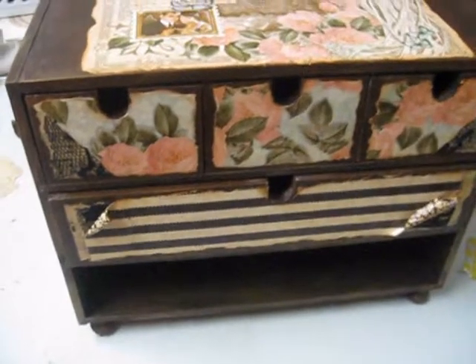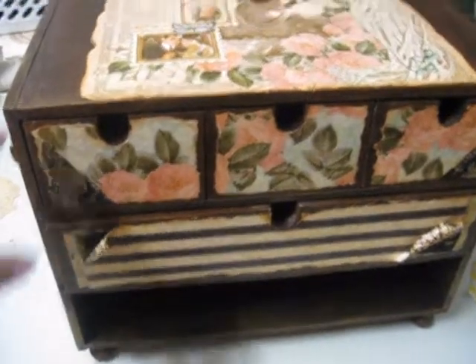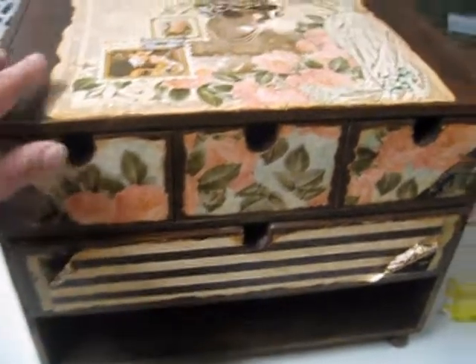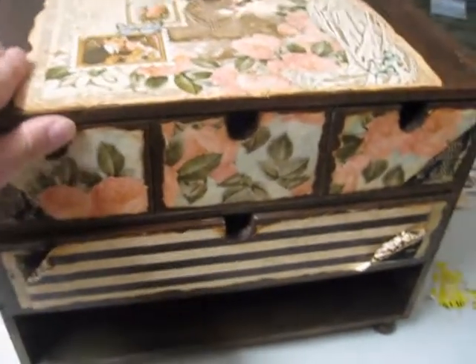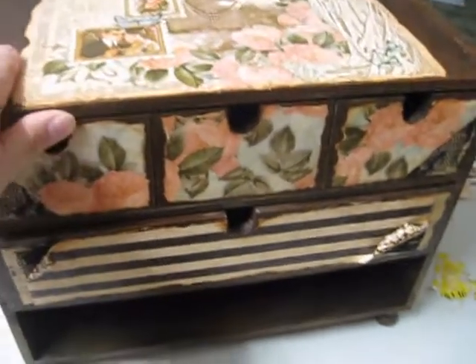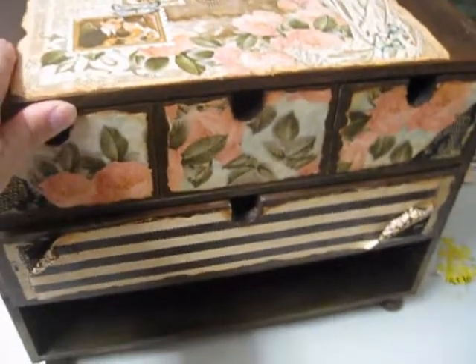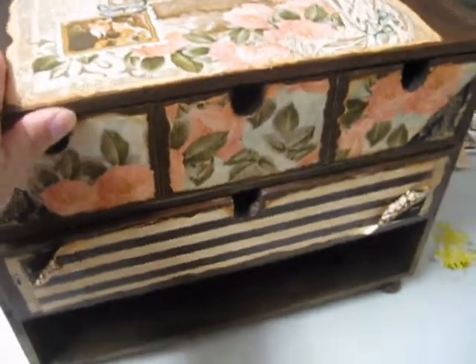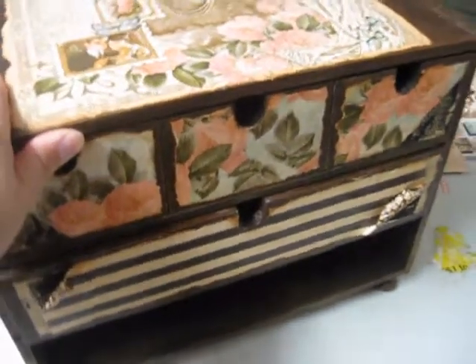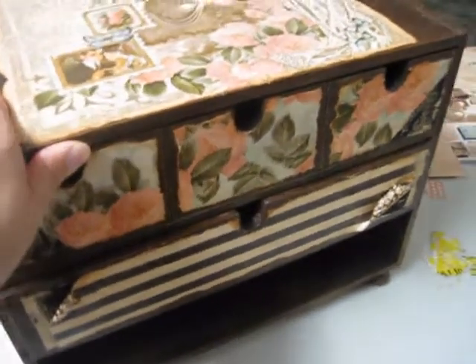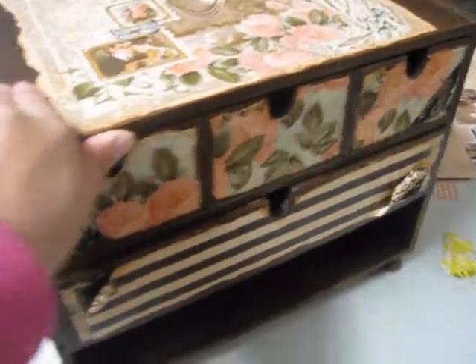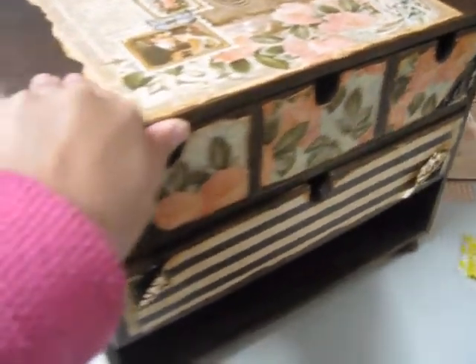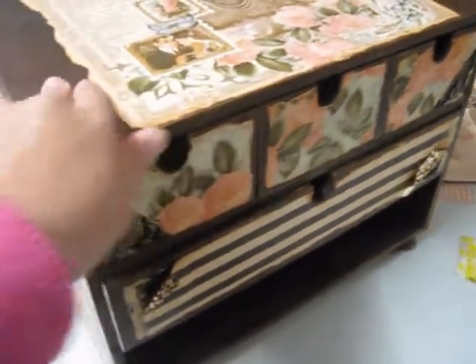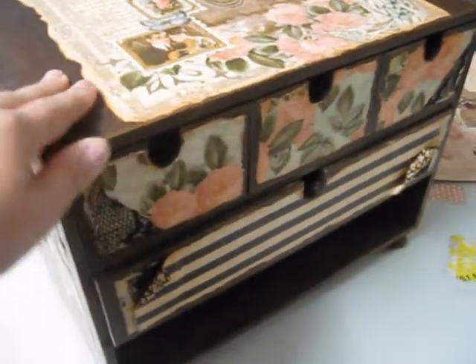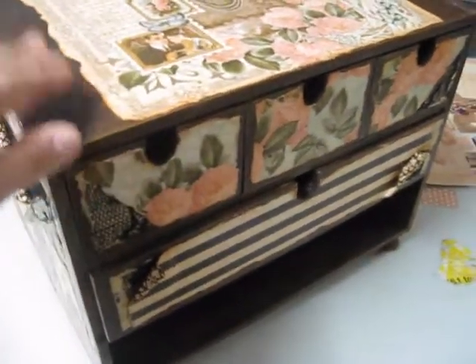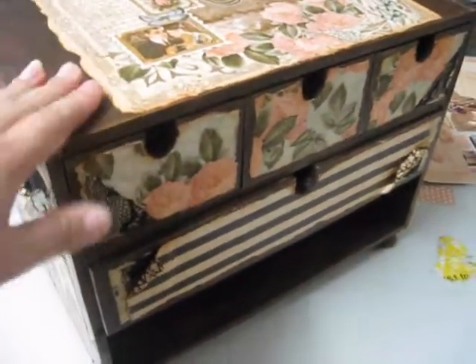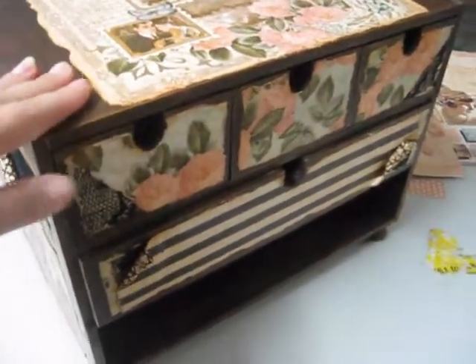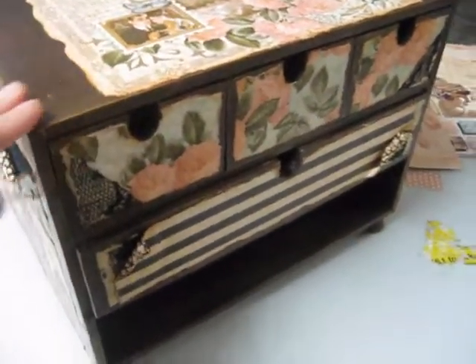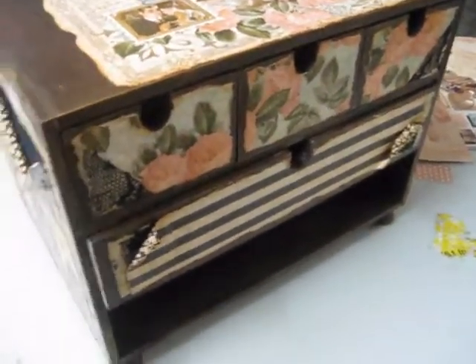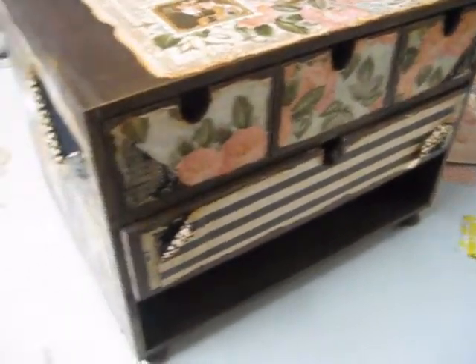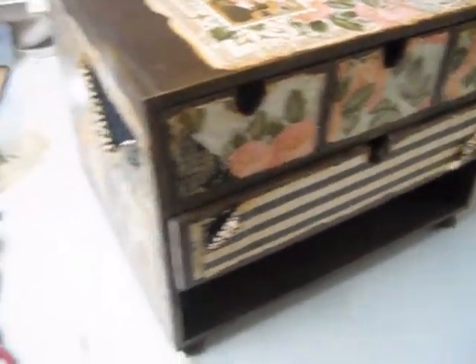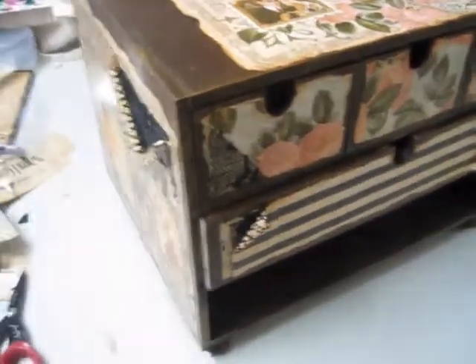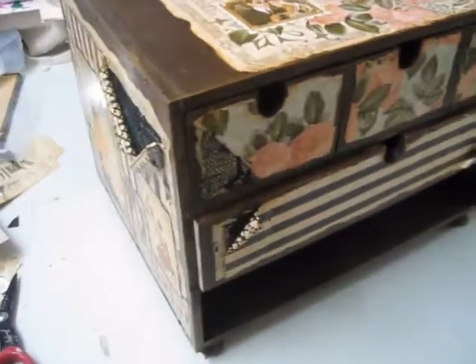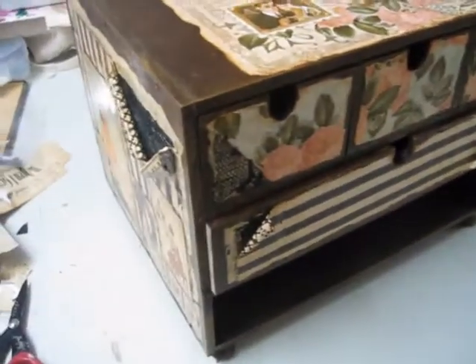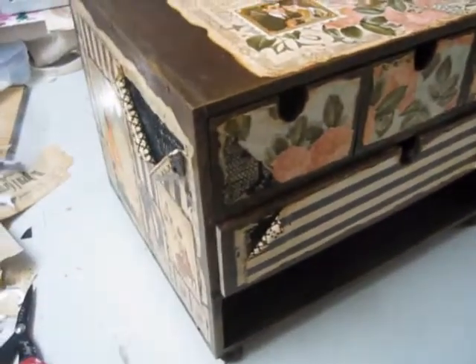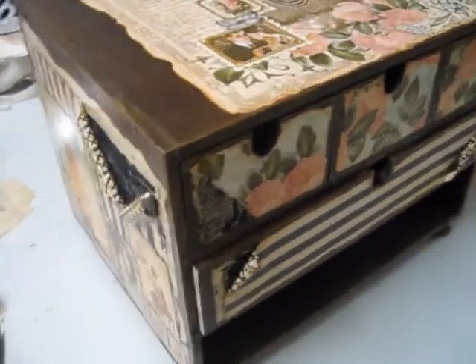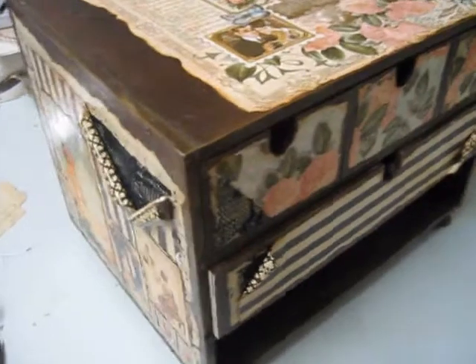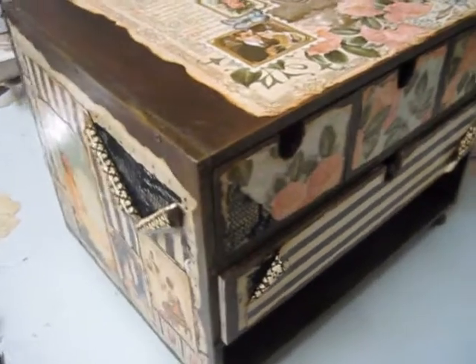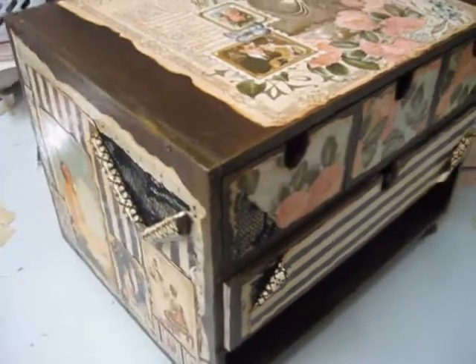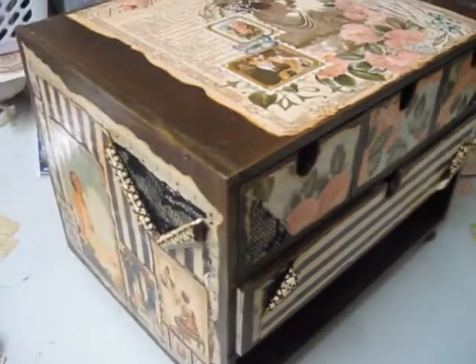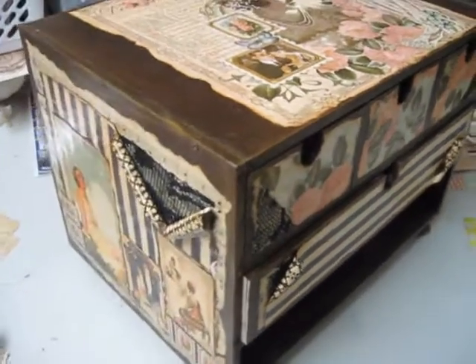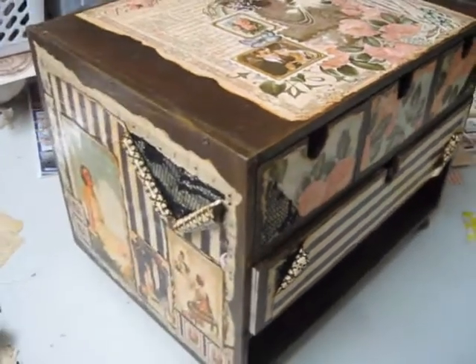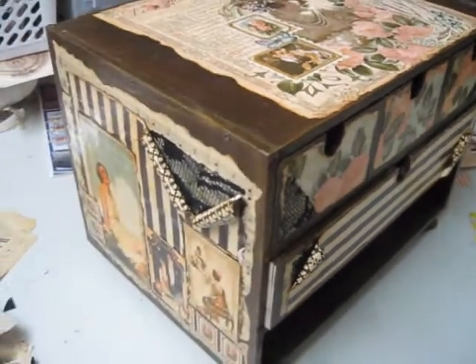I haven't embellished it at all. I've just adhered the designer paper and that's pretty much what I've done to this box.